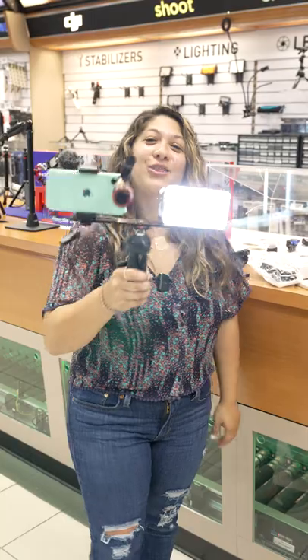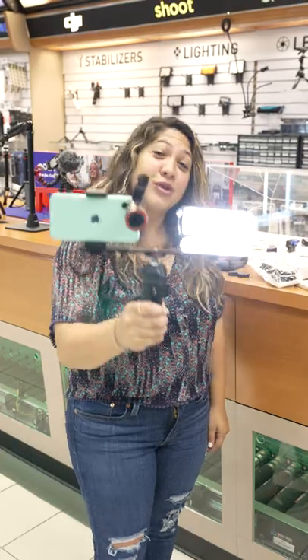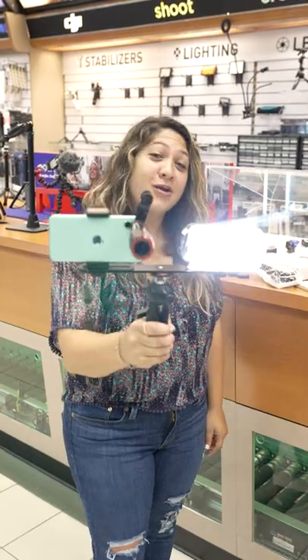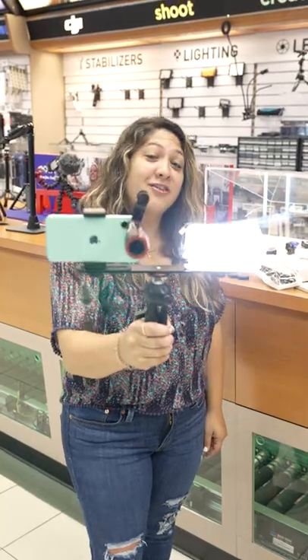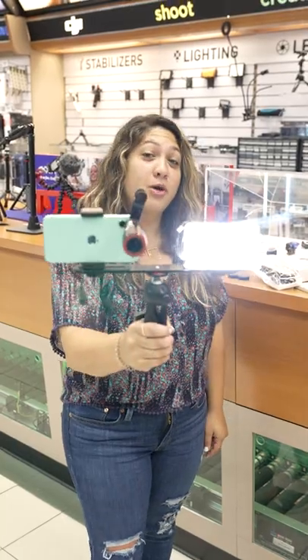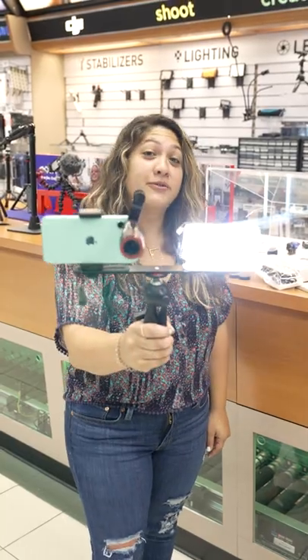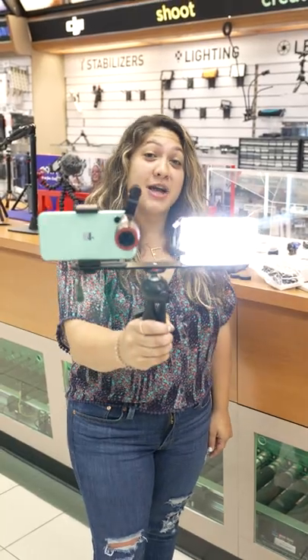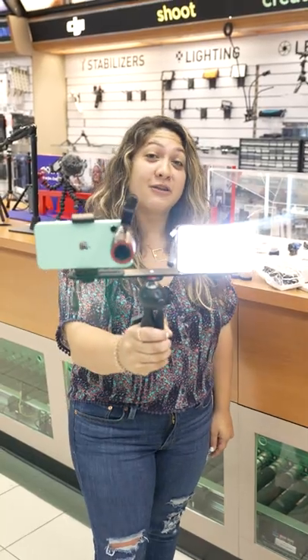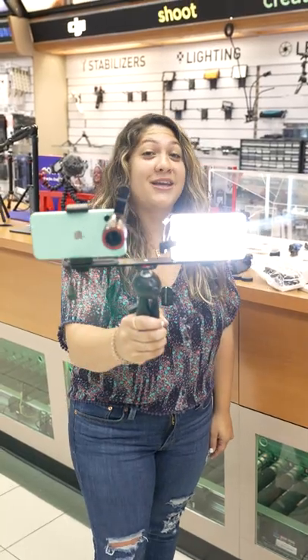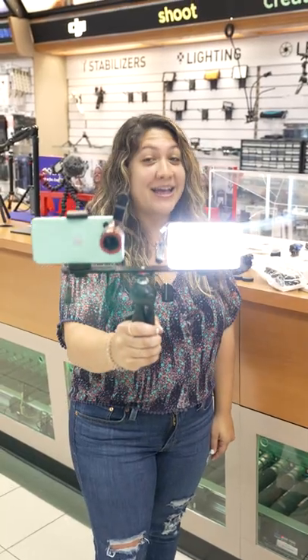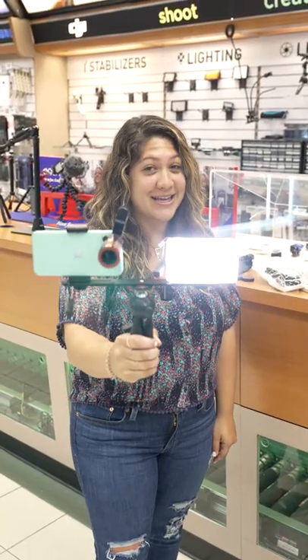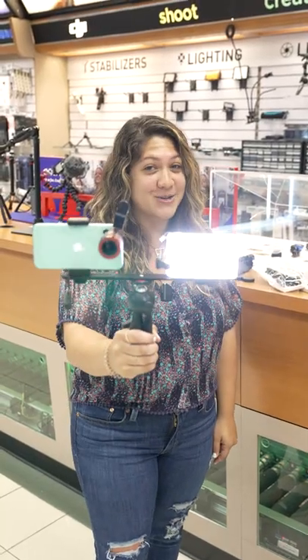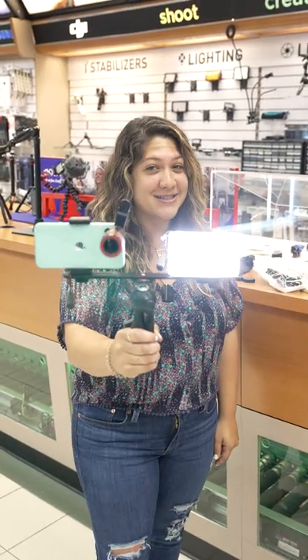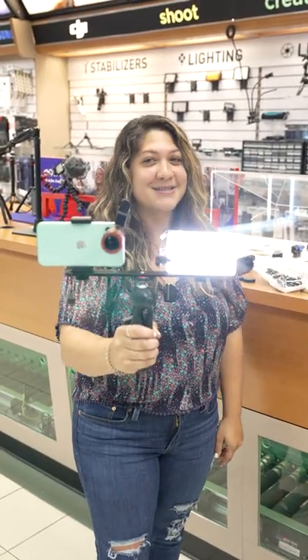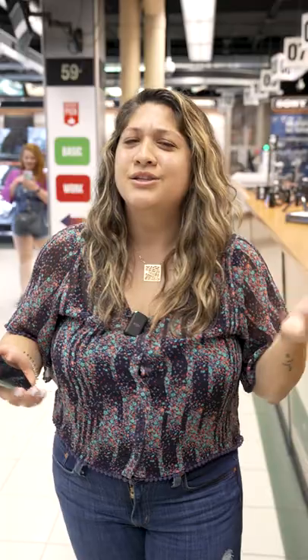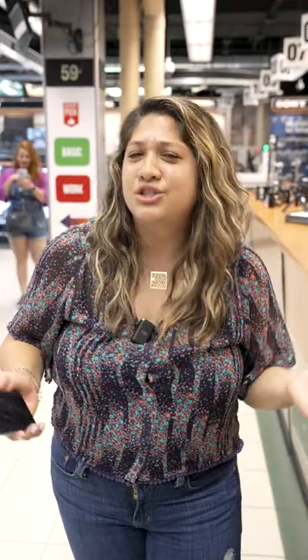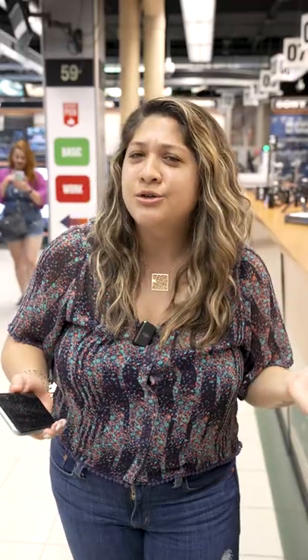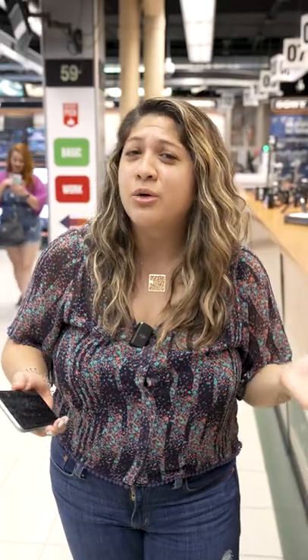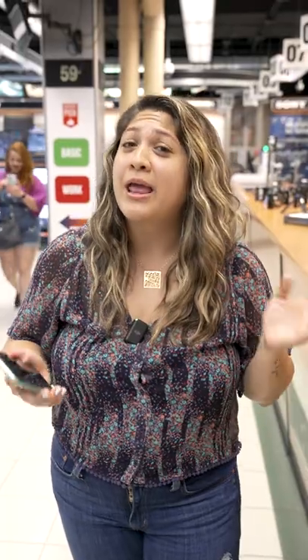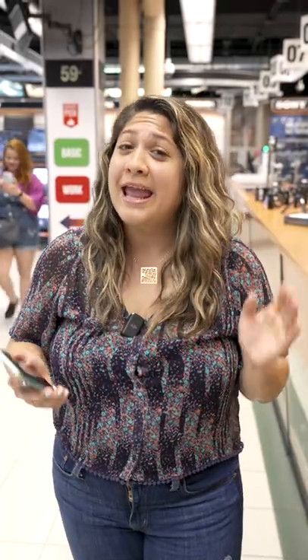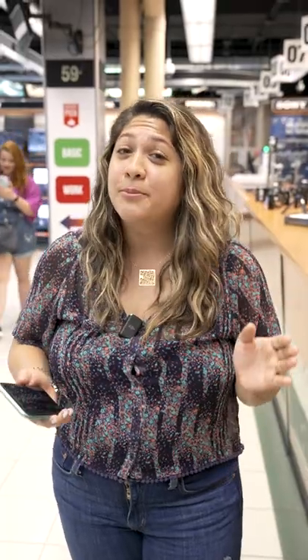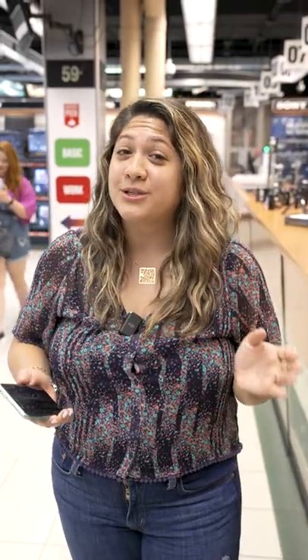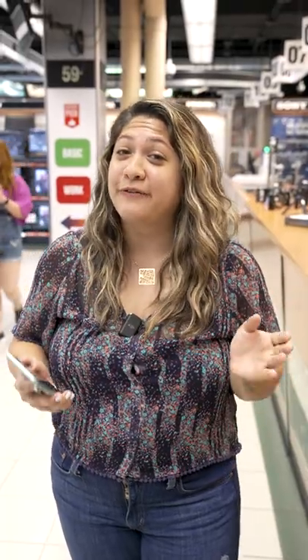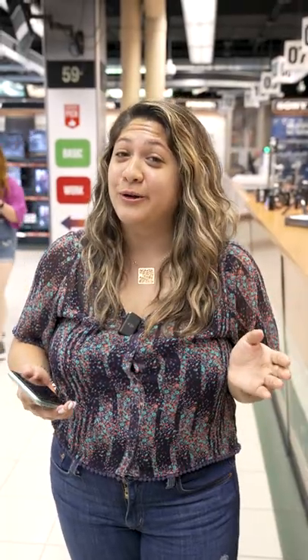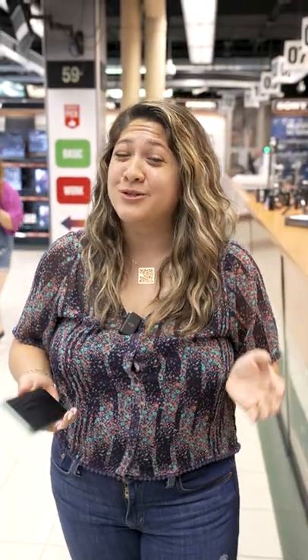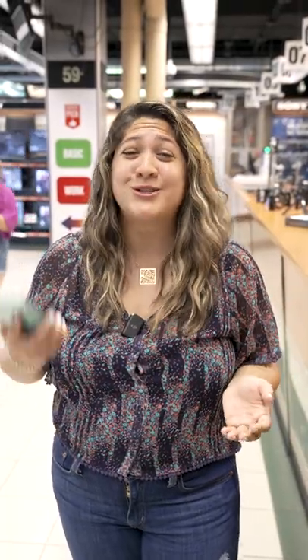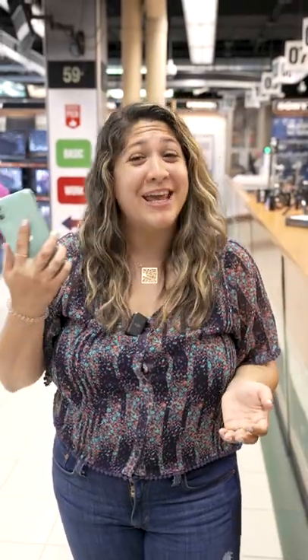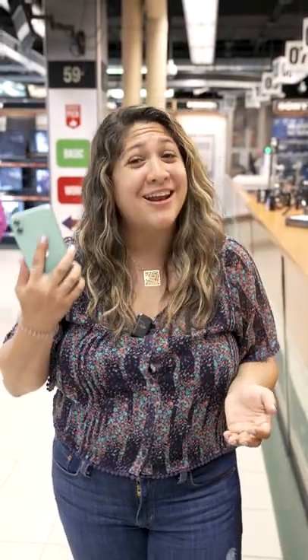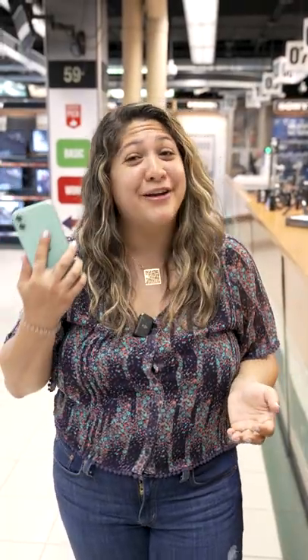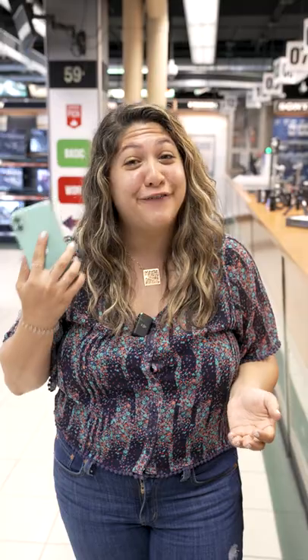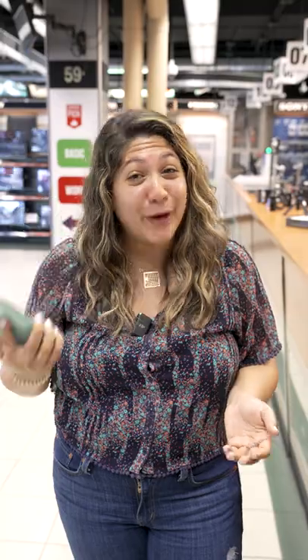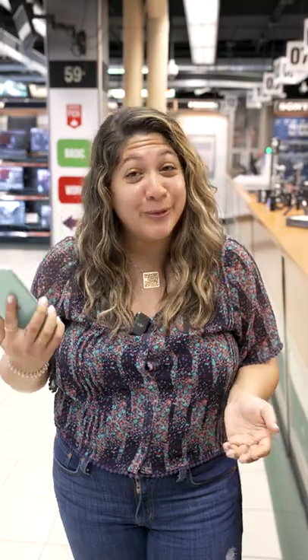Three creative mobile photography accessories. Did you know 80% of photos are taken on a phone?